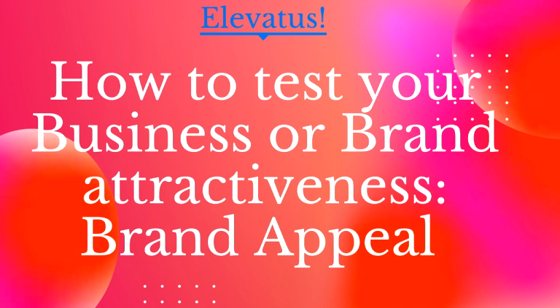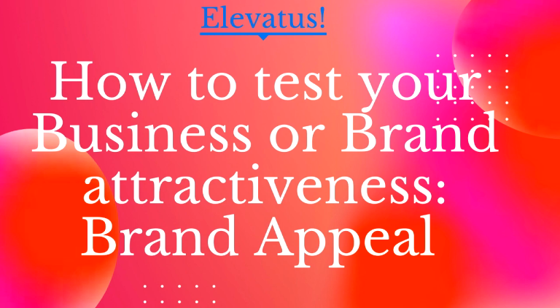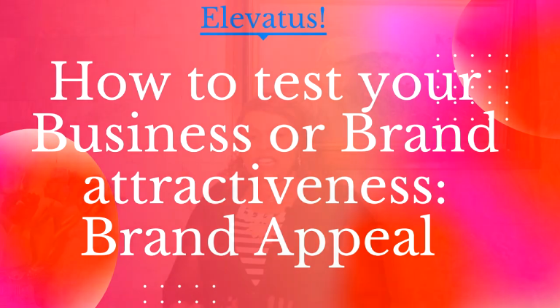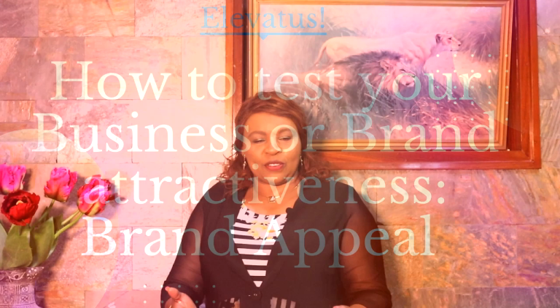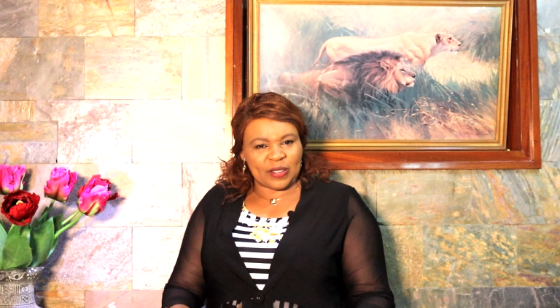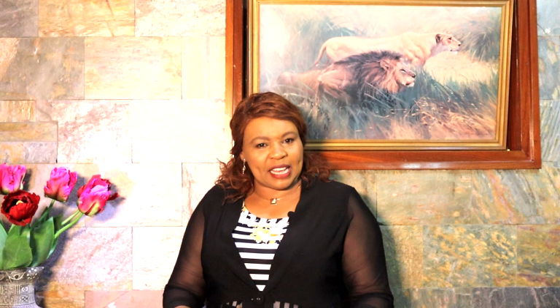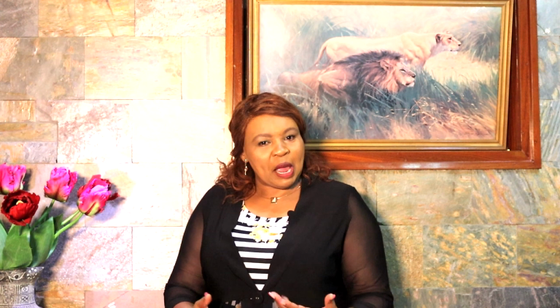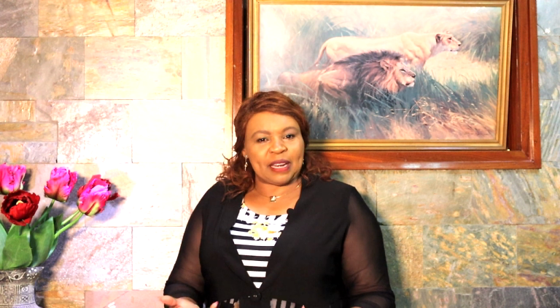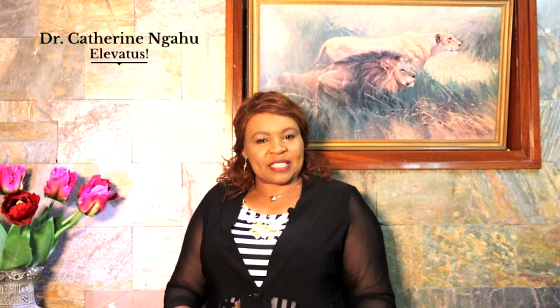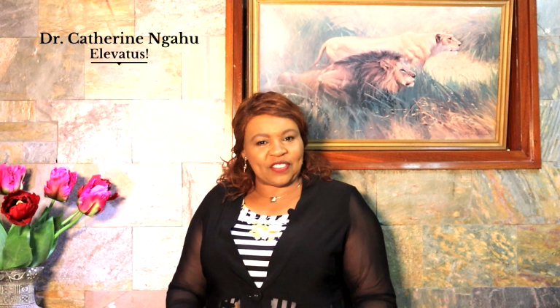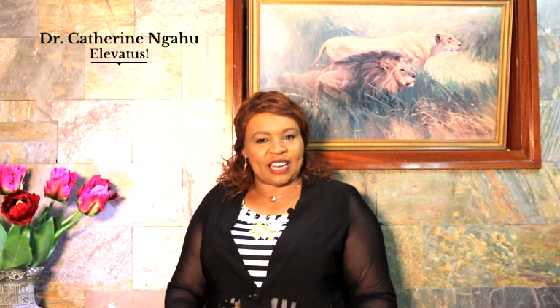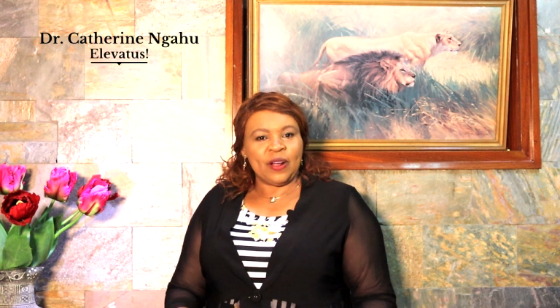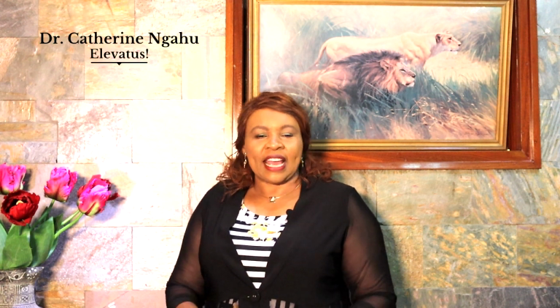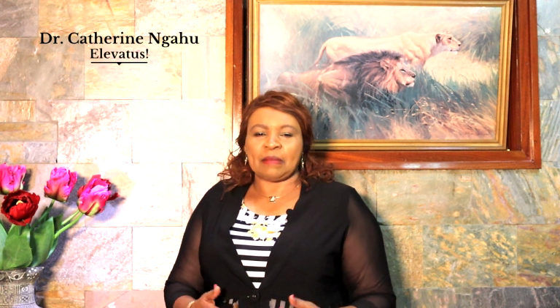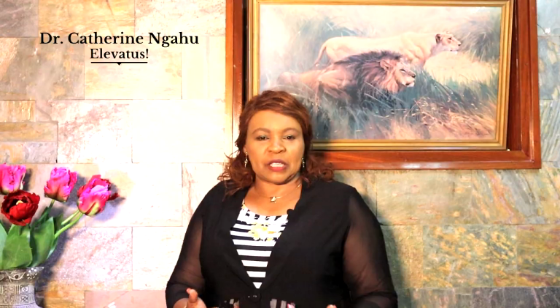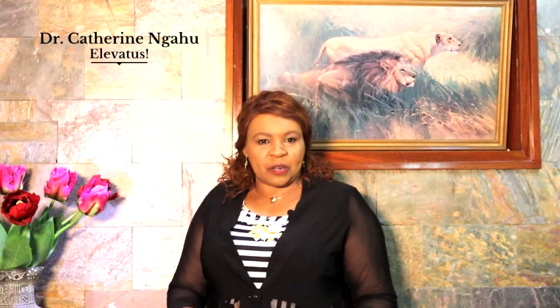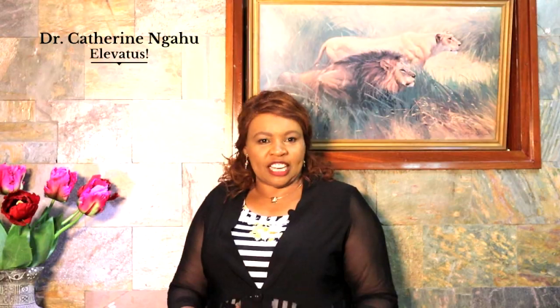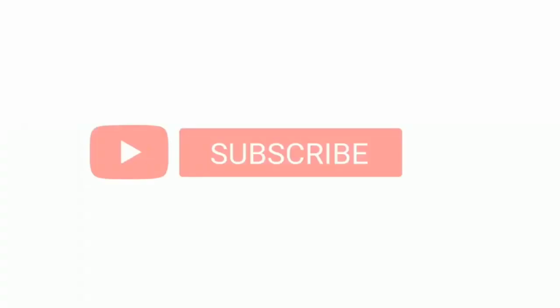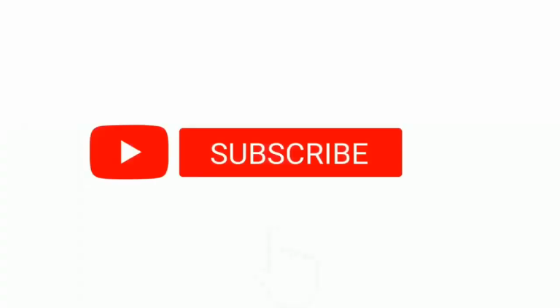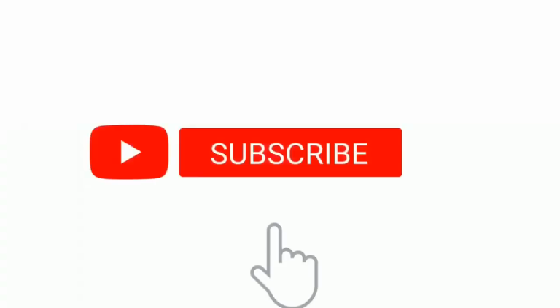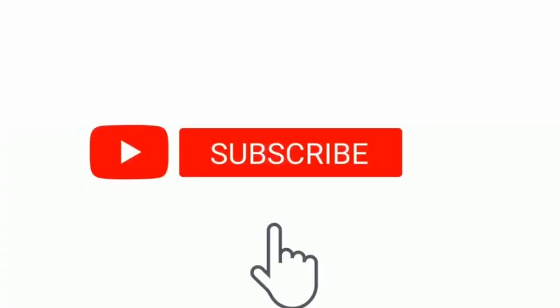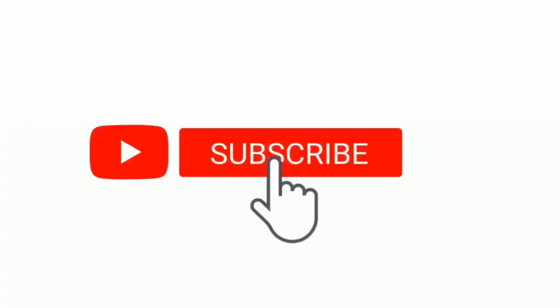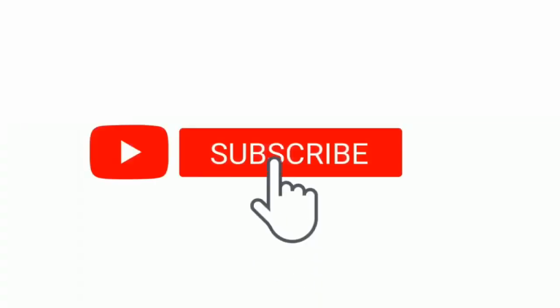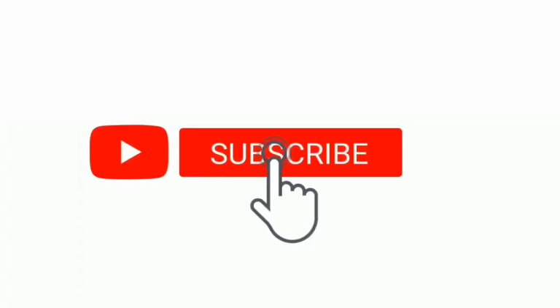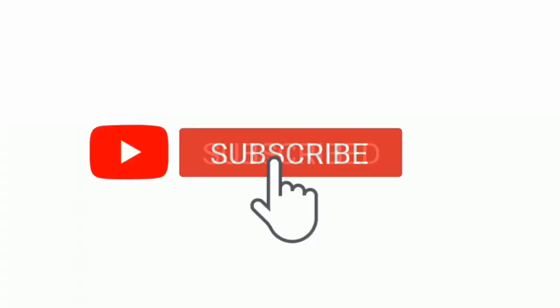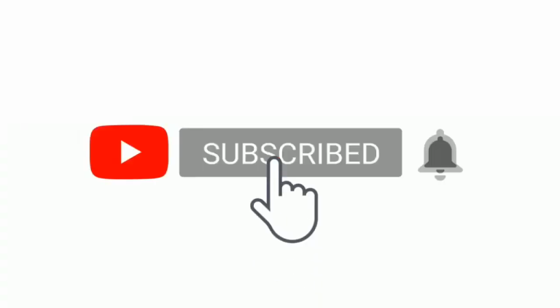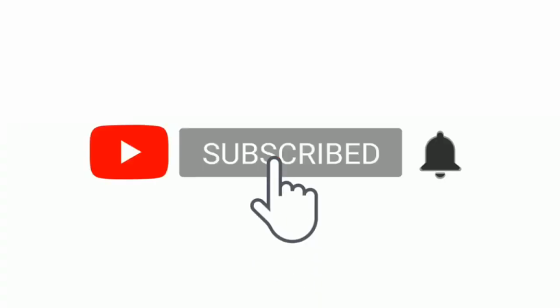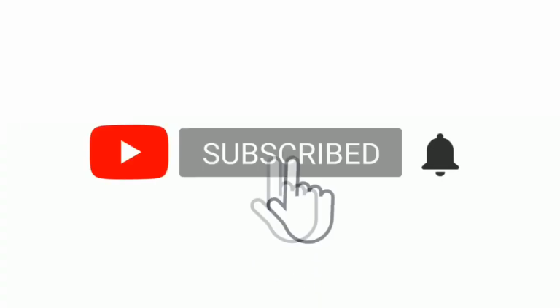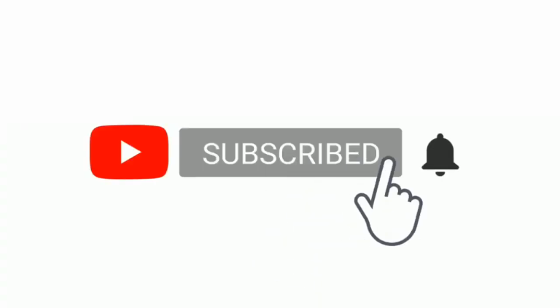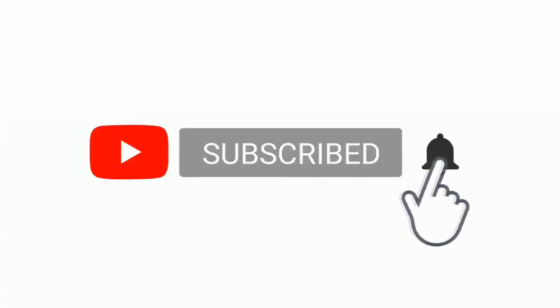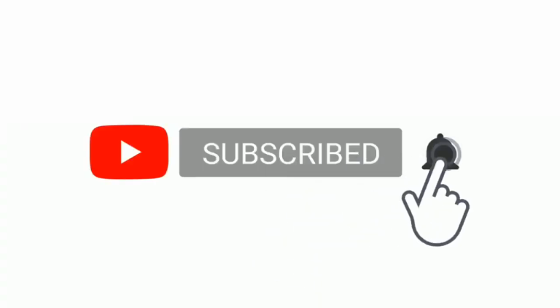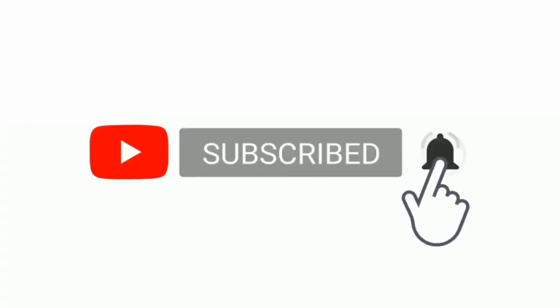Thank you for tuning in. My name is Katherine Gahu and I'm an entrepreneur. If you are new here, remember to hit that subscriber button.